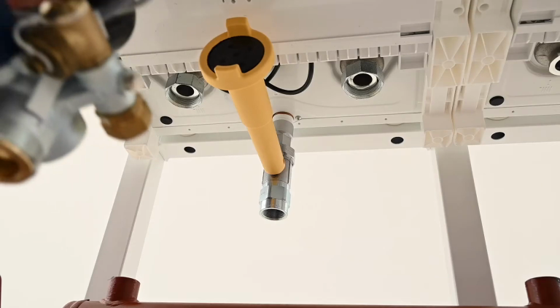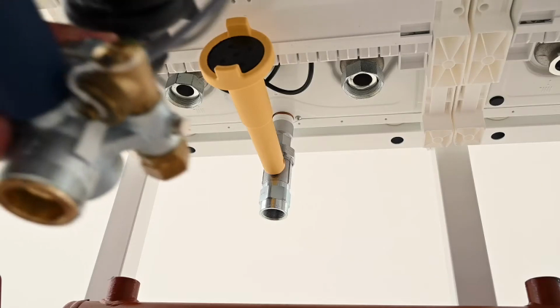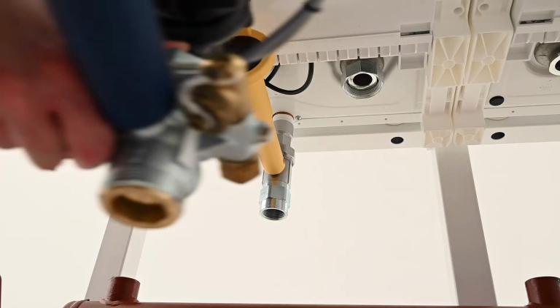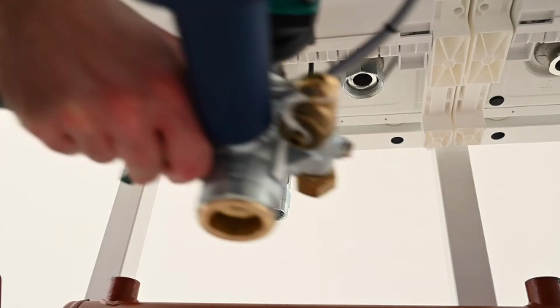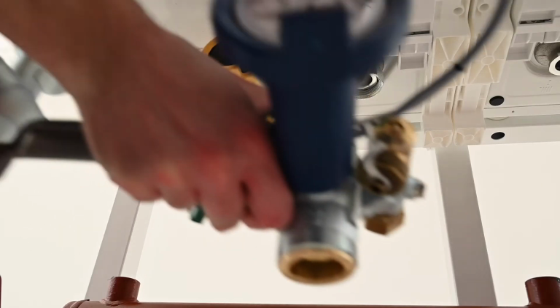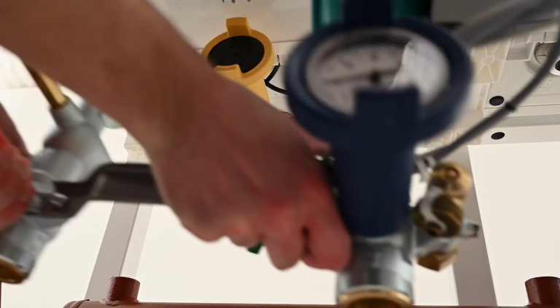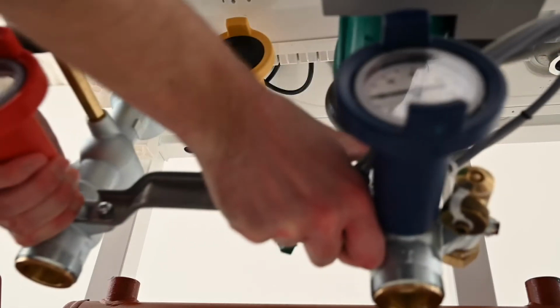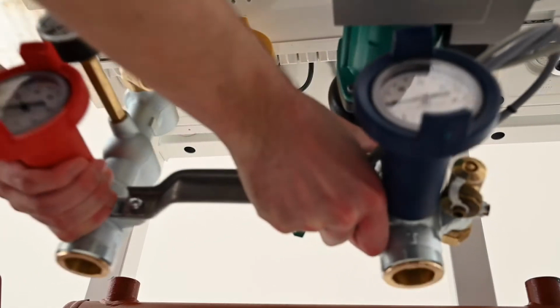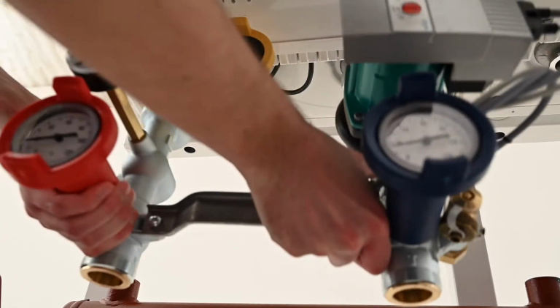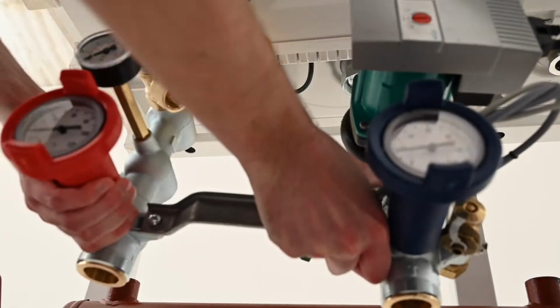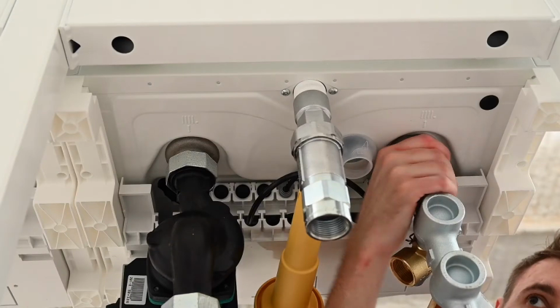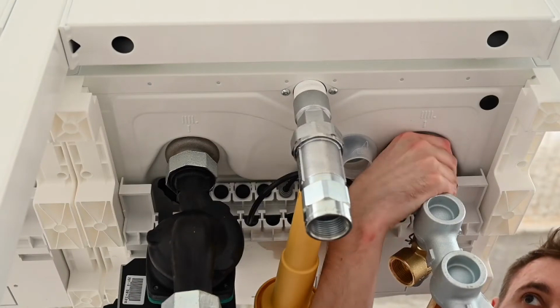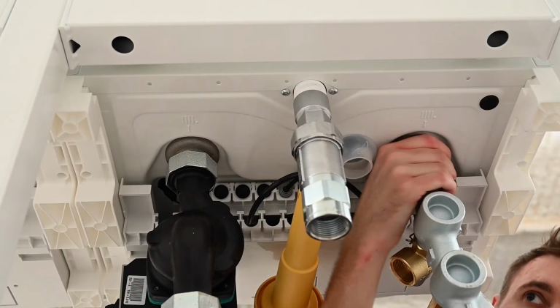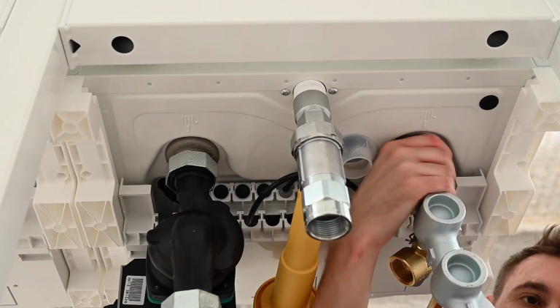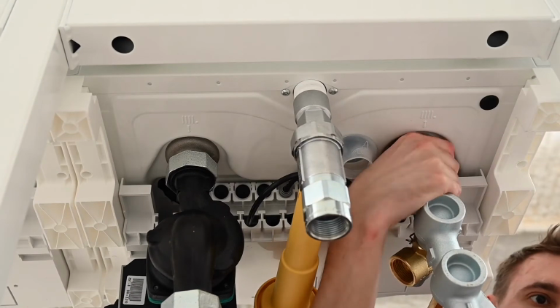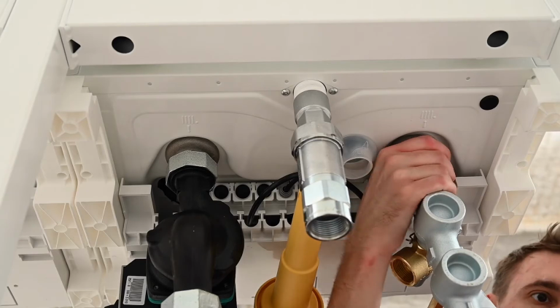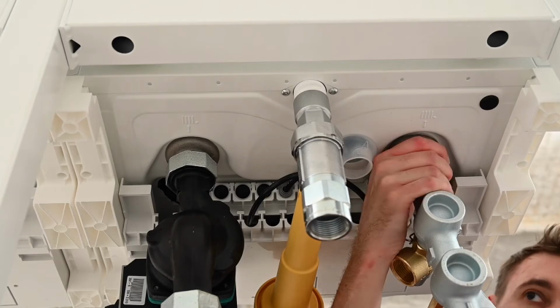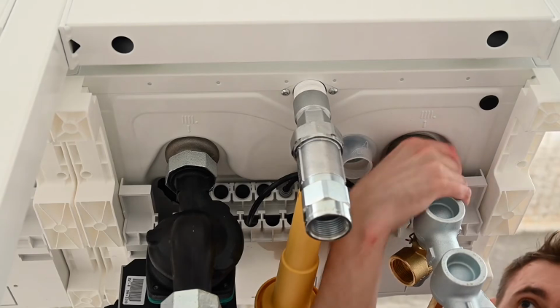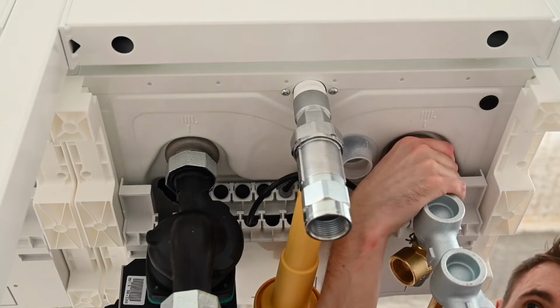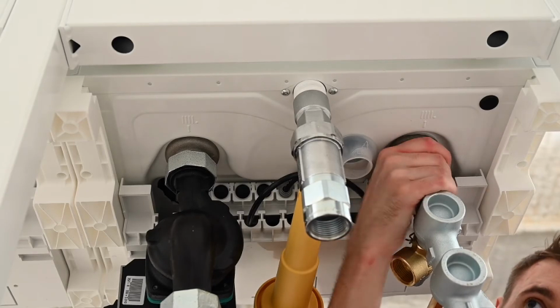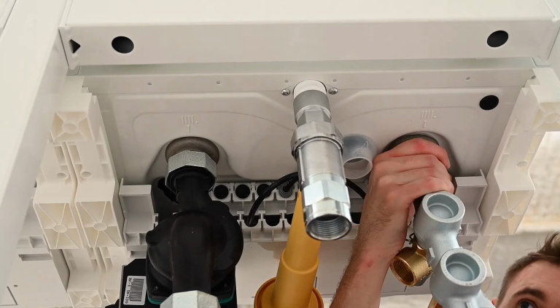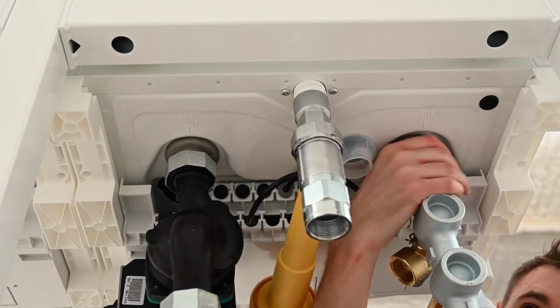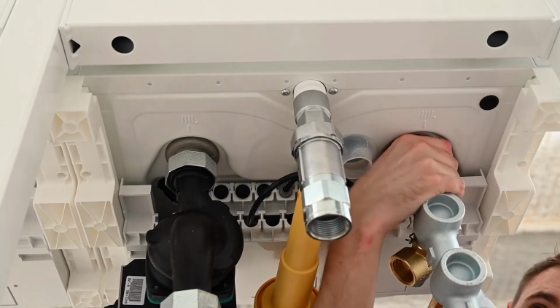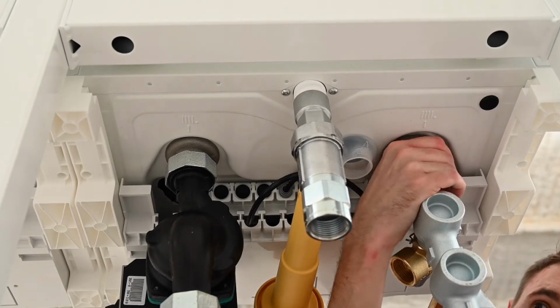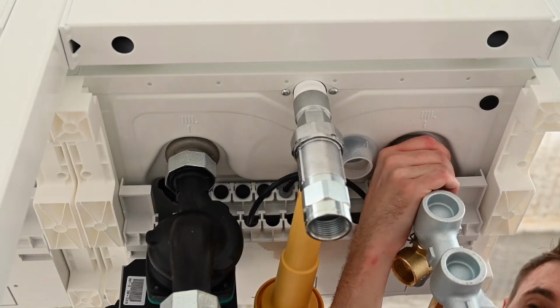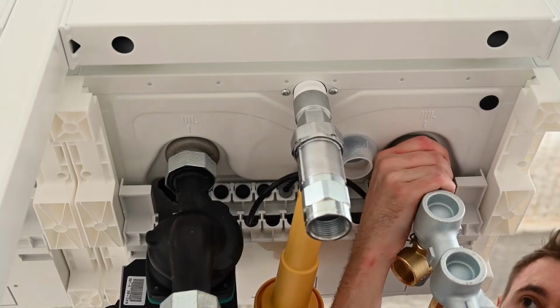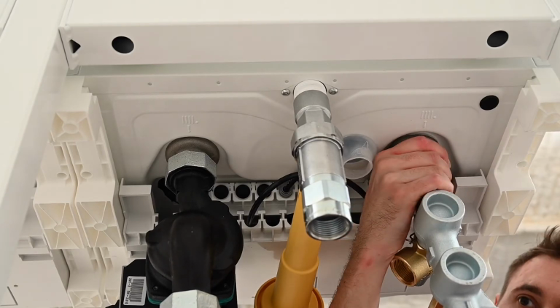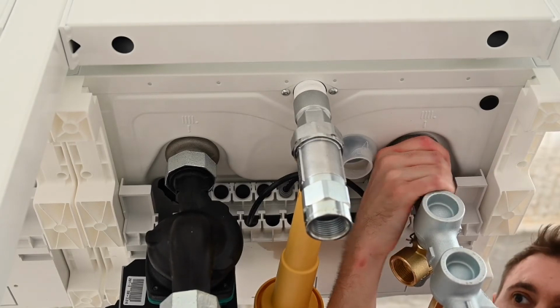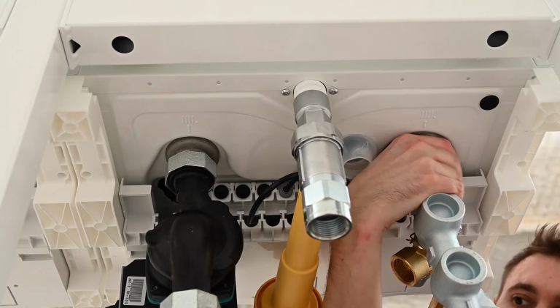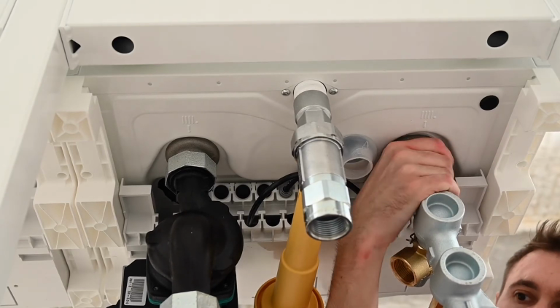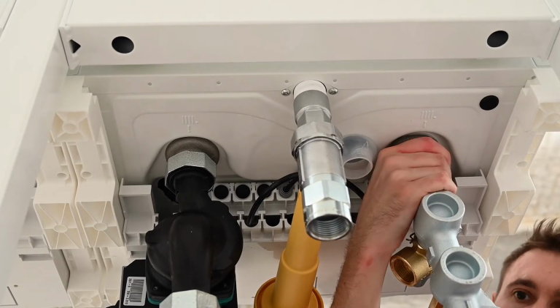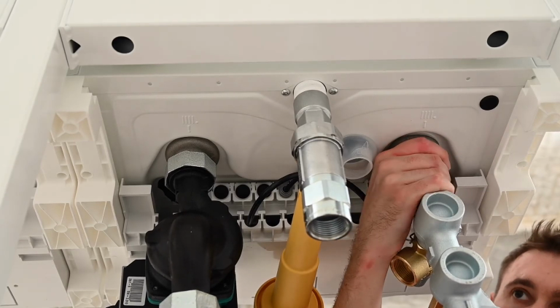Unpack and mount the pump groups under each boiler using the seals and union that's provided. Tighten the flow and return unions.